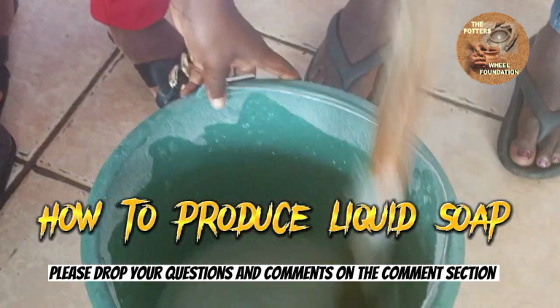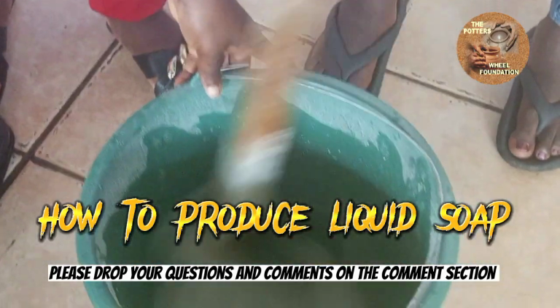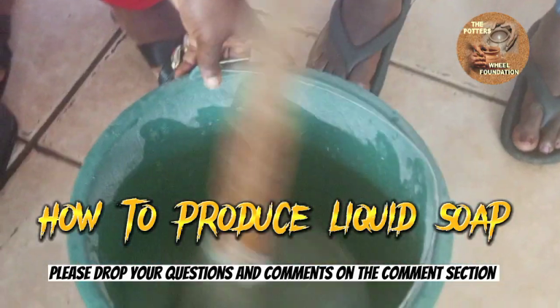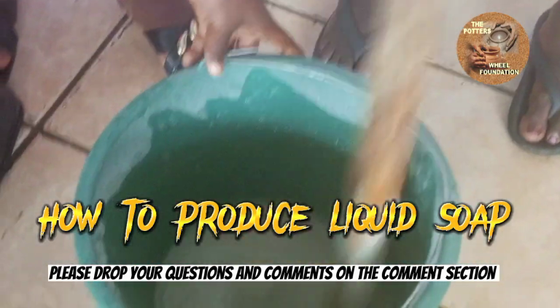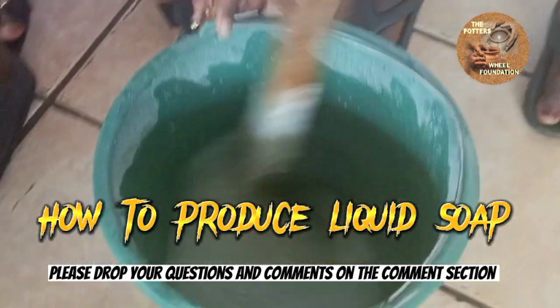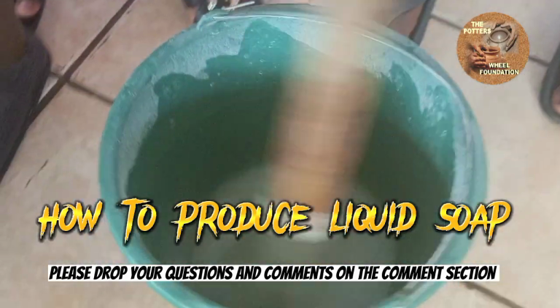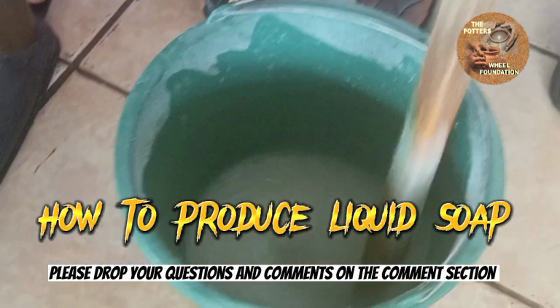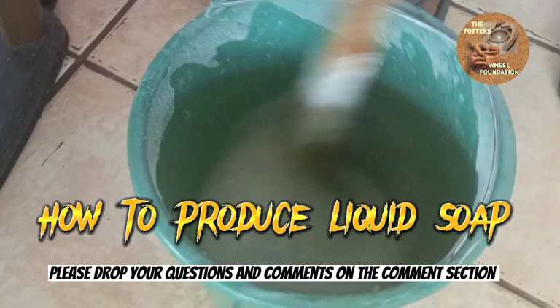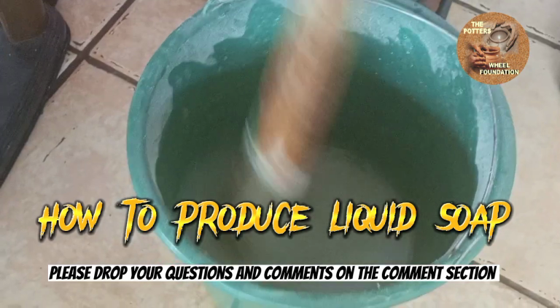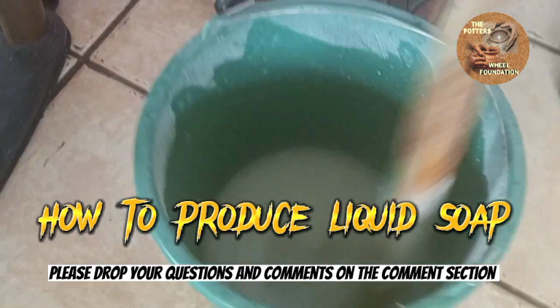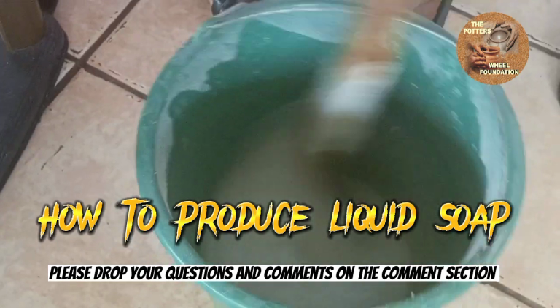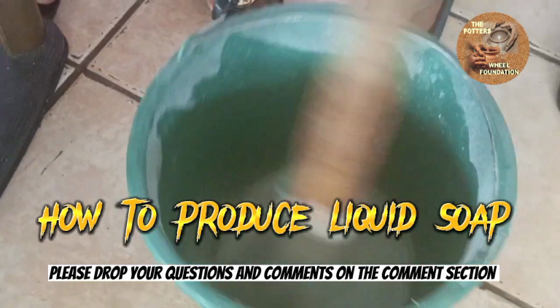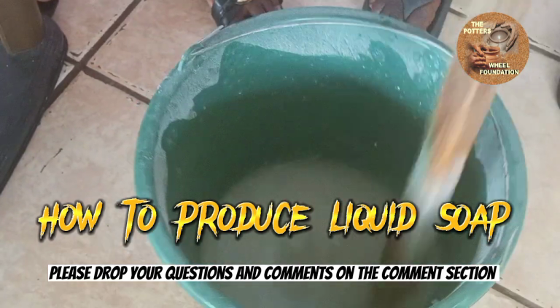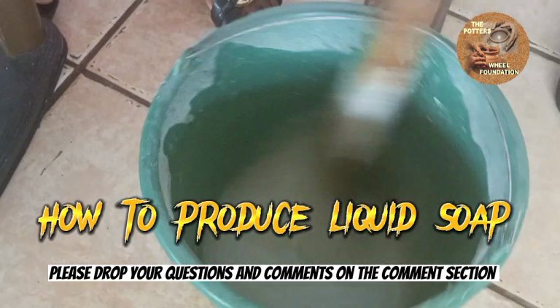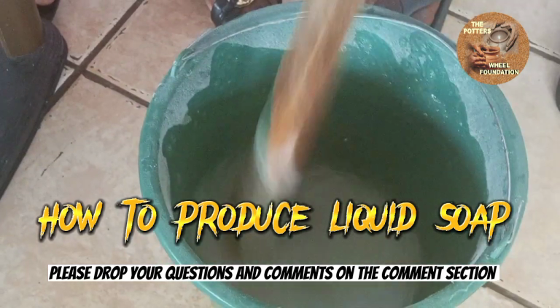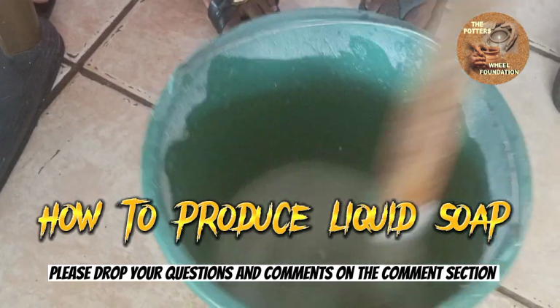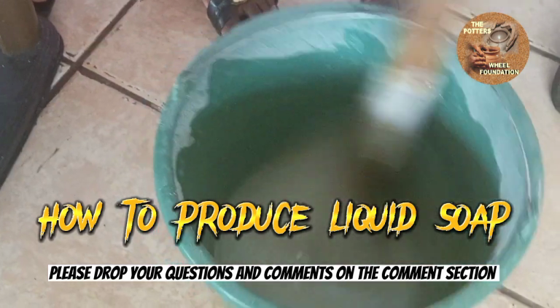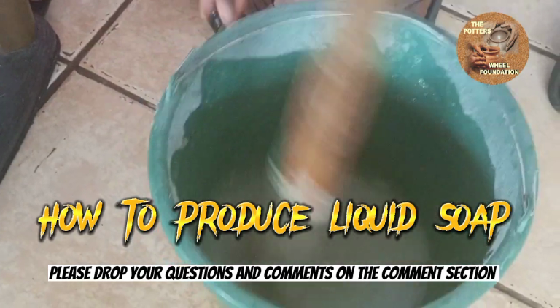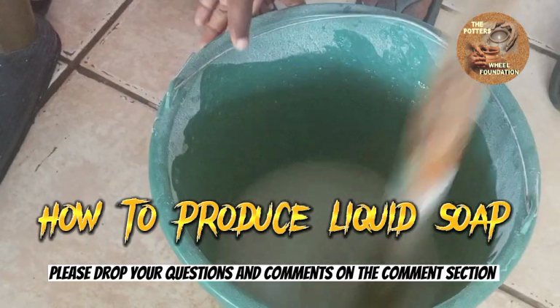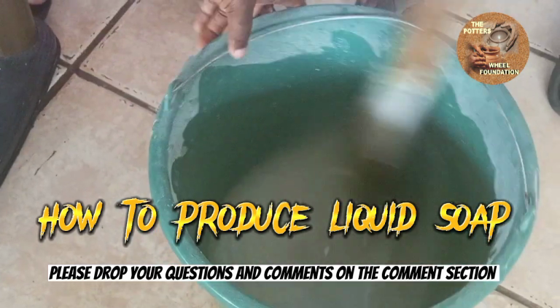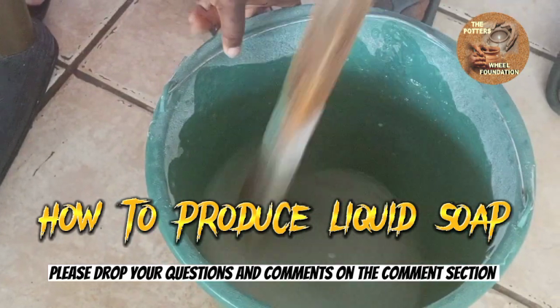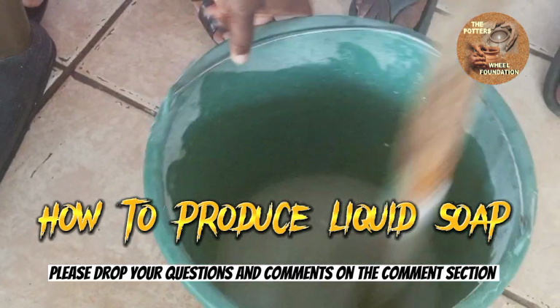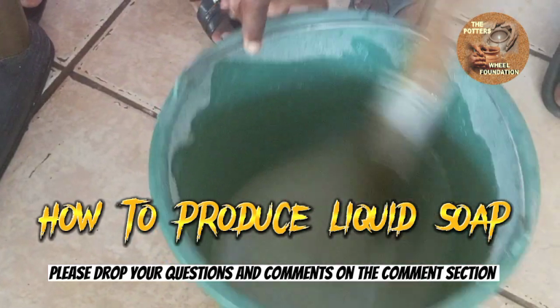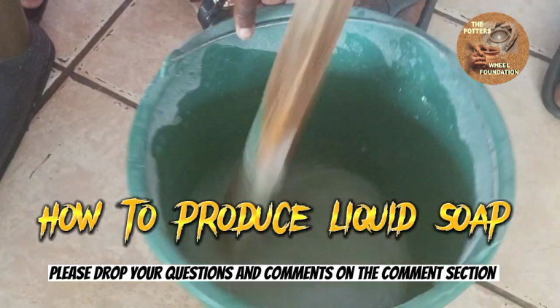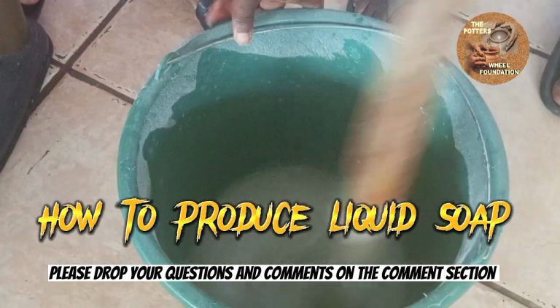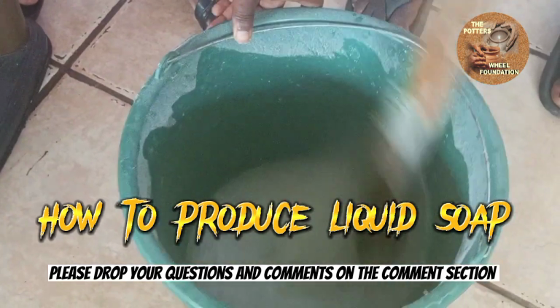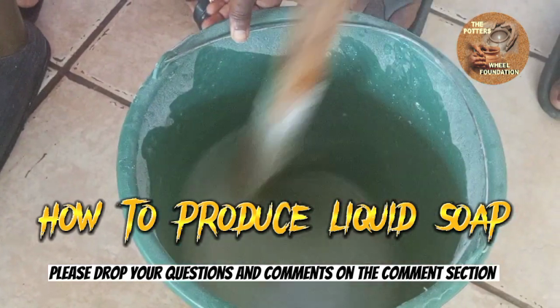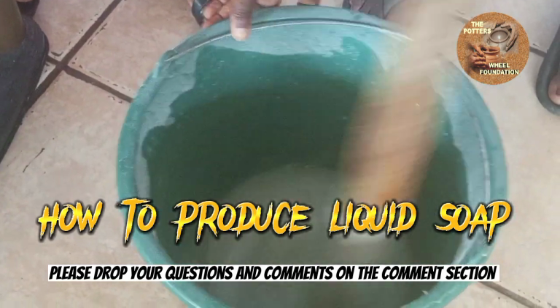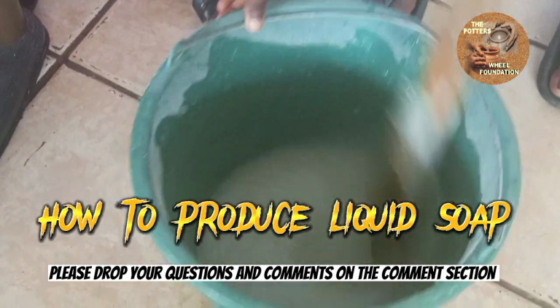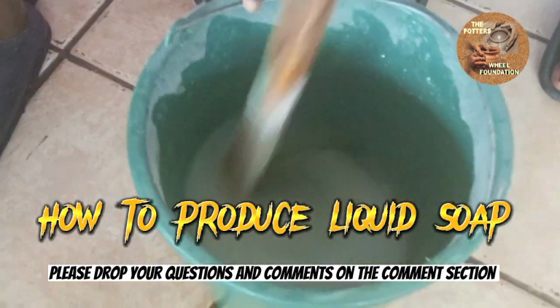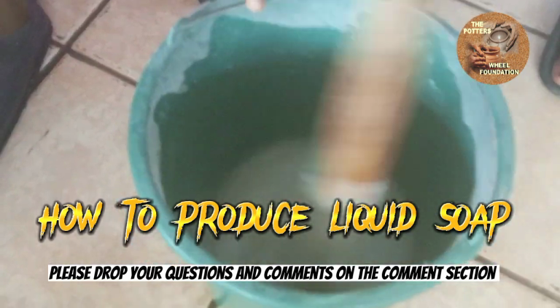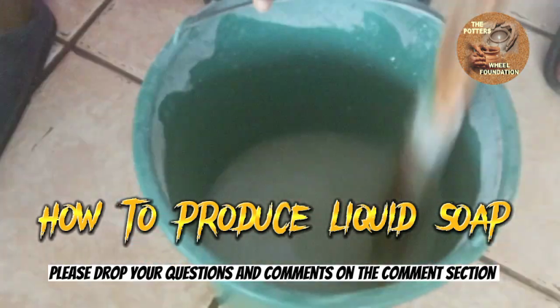If it's too thick, add a little water — the same quantity we were using before.